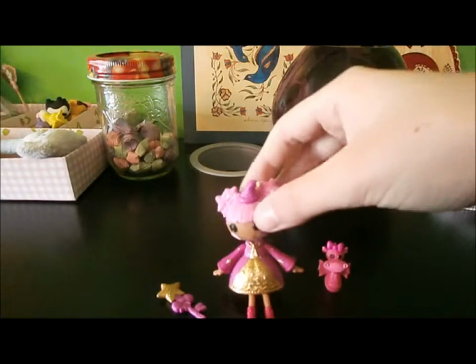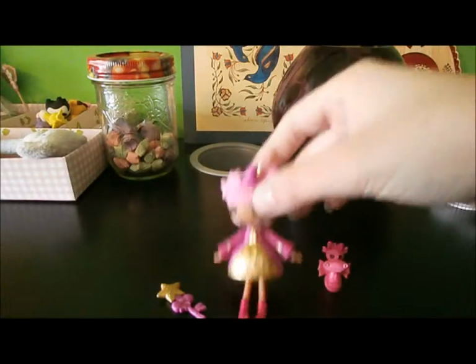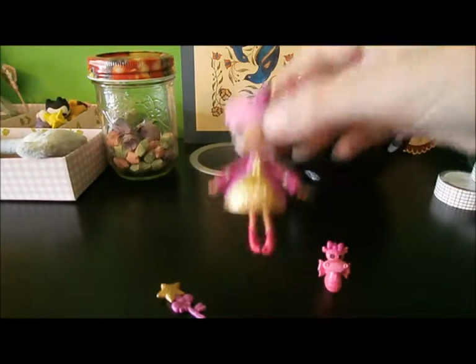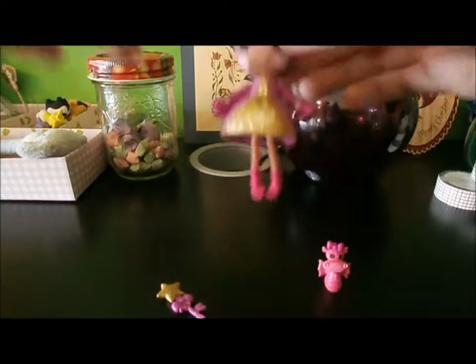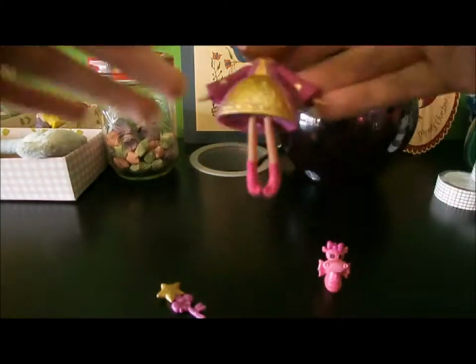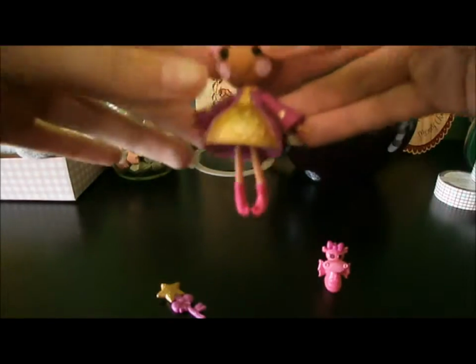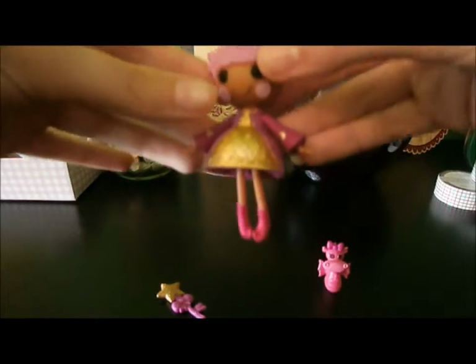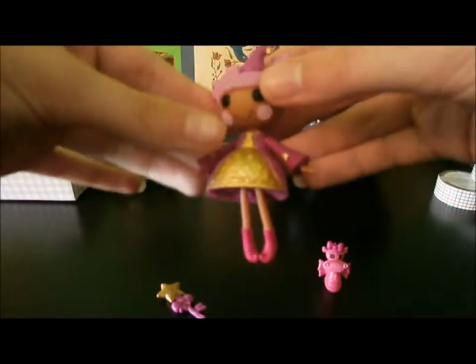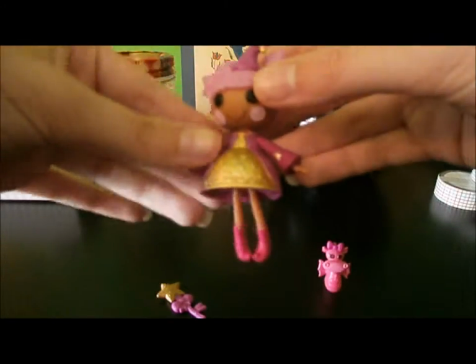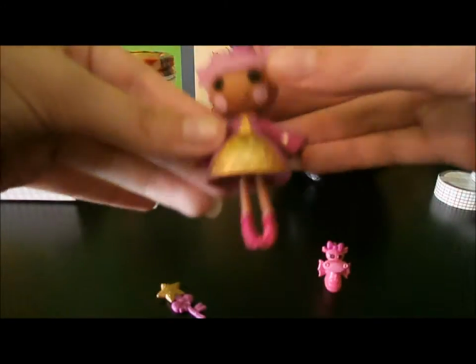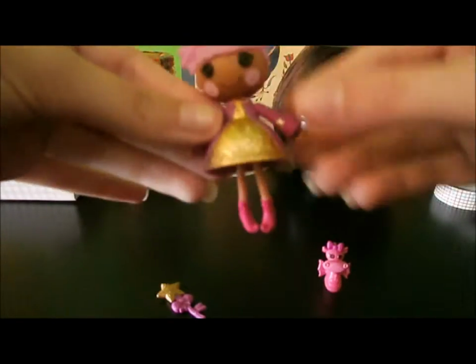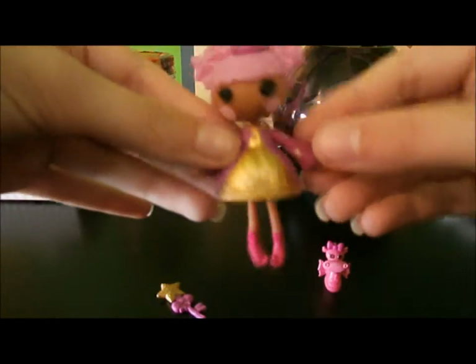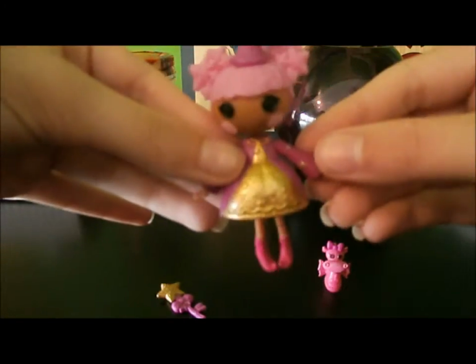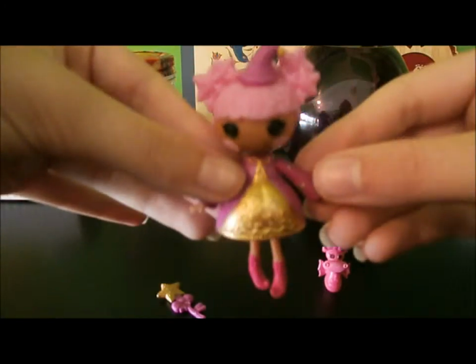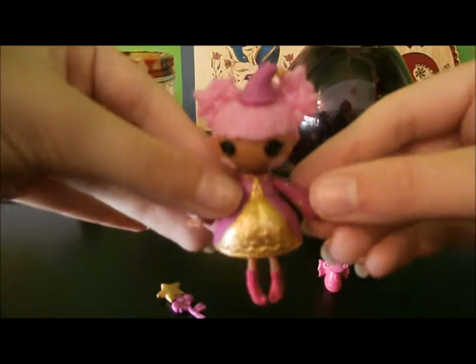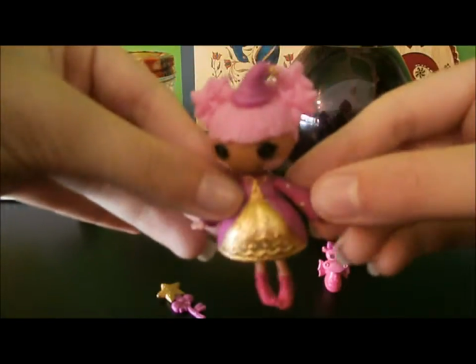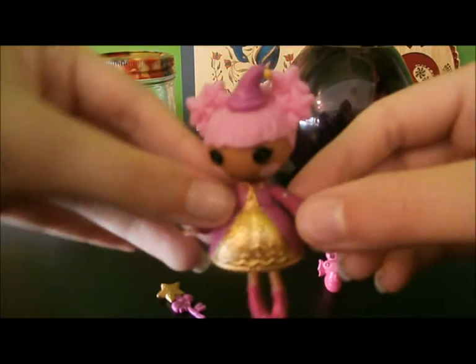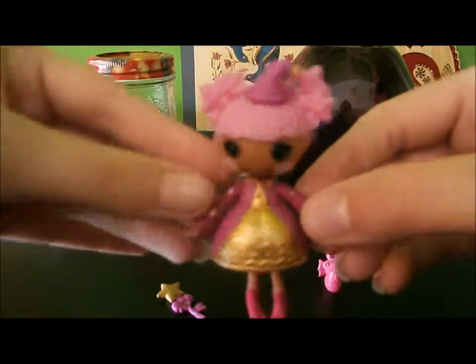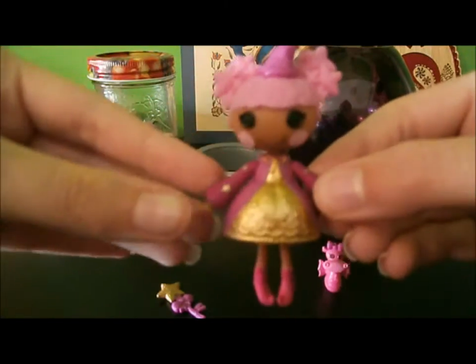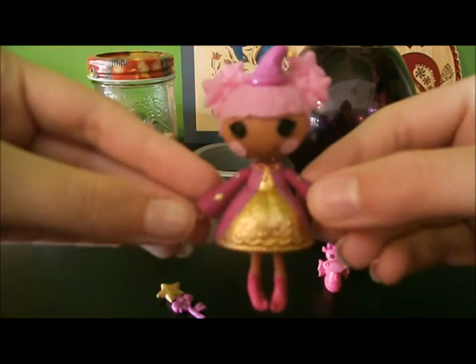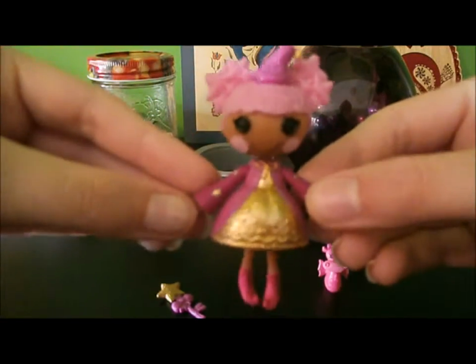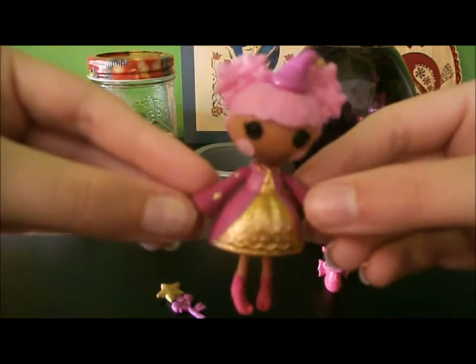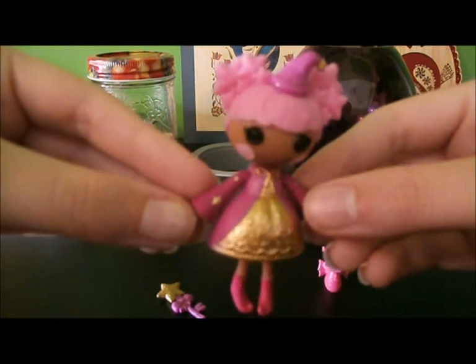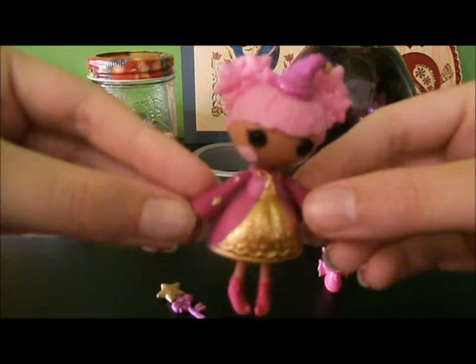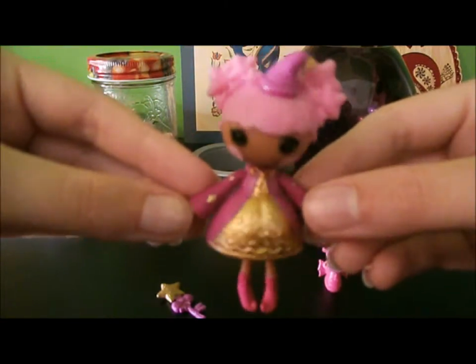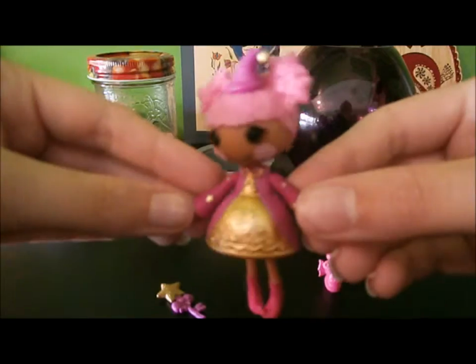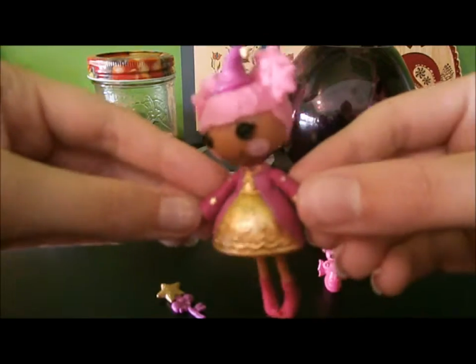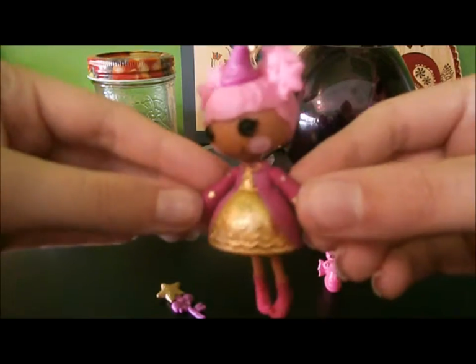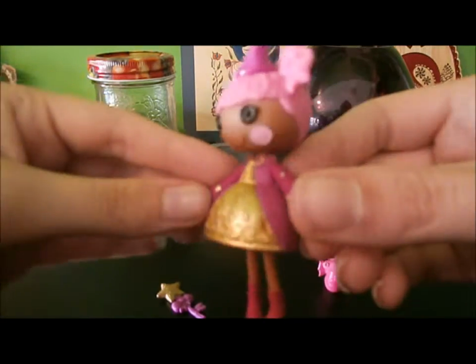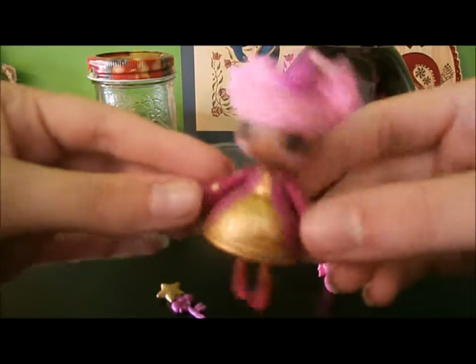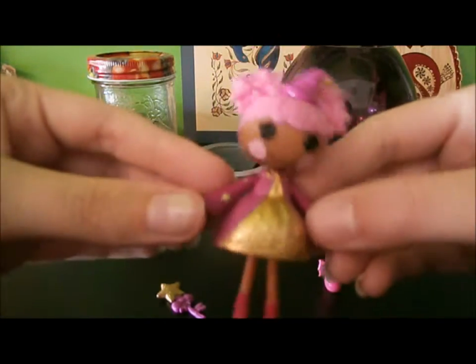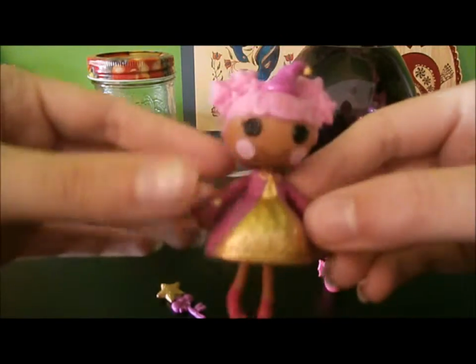Here she is out of the box, and she is so cute. She is just super cute.